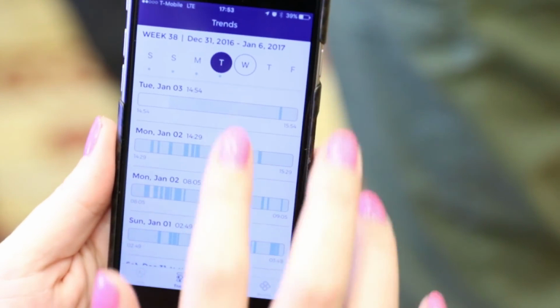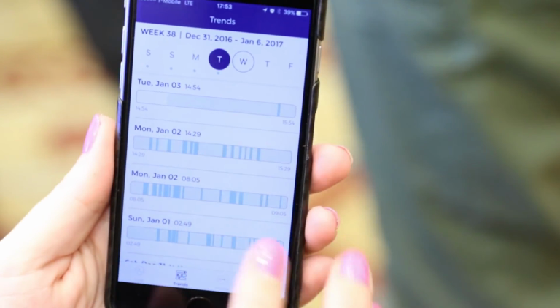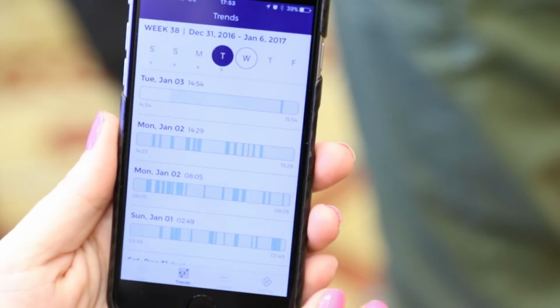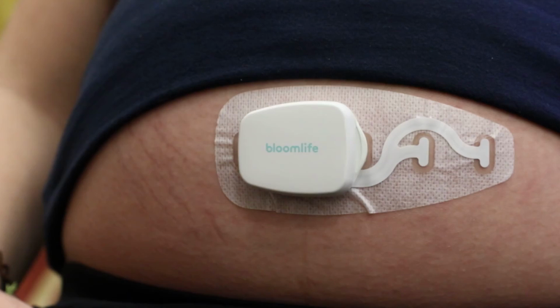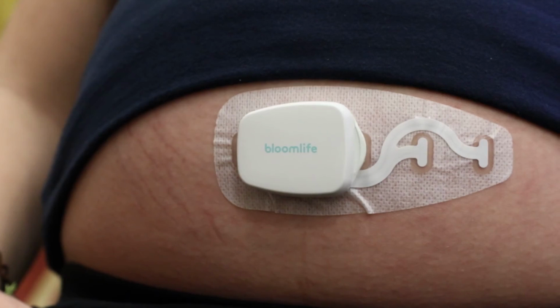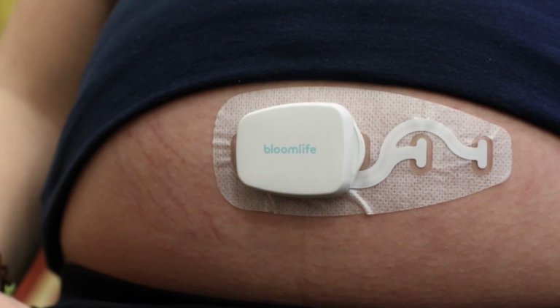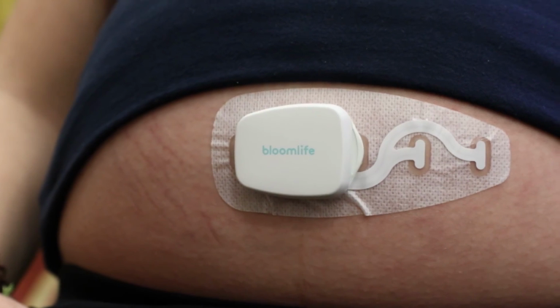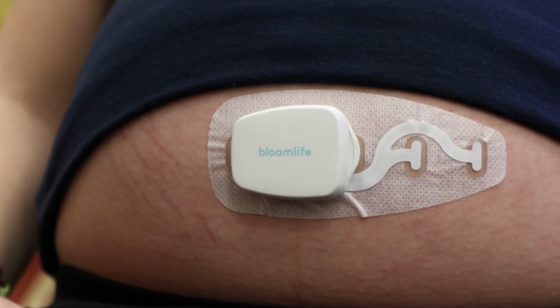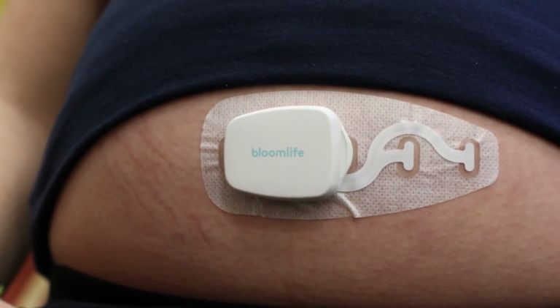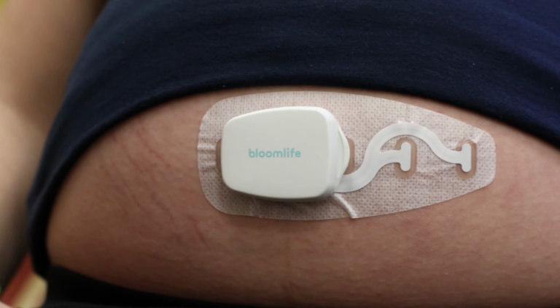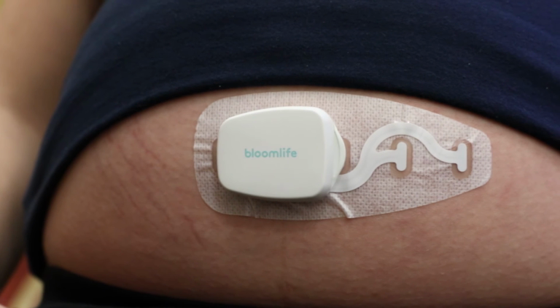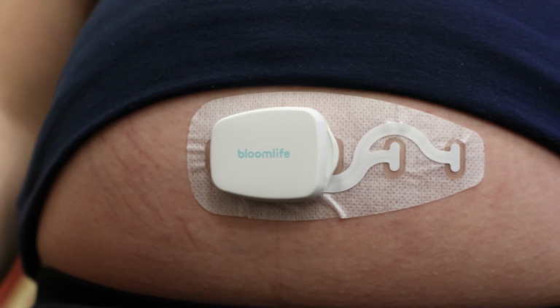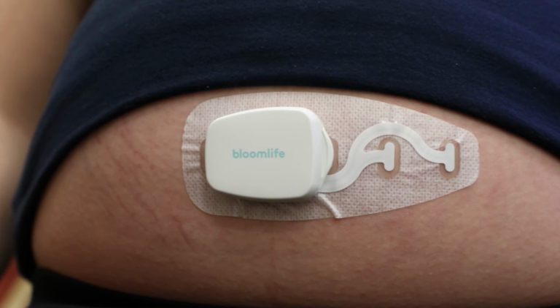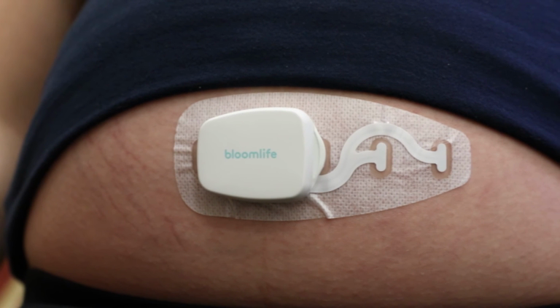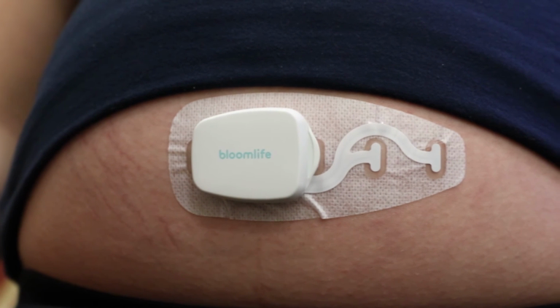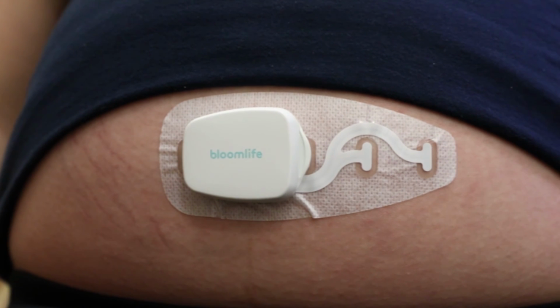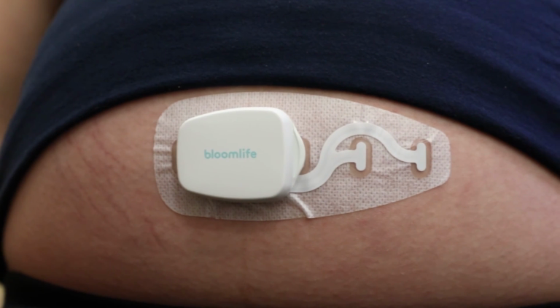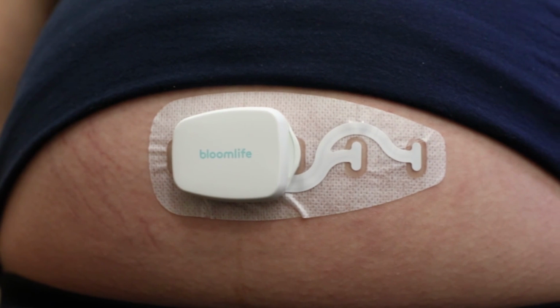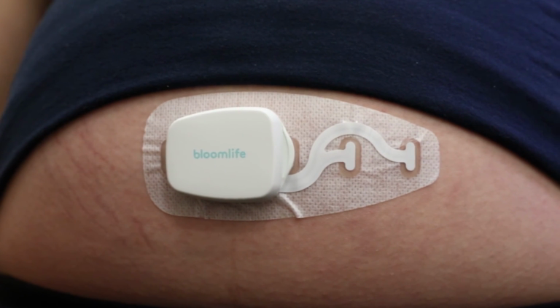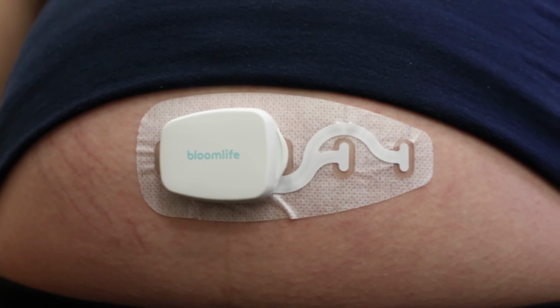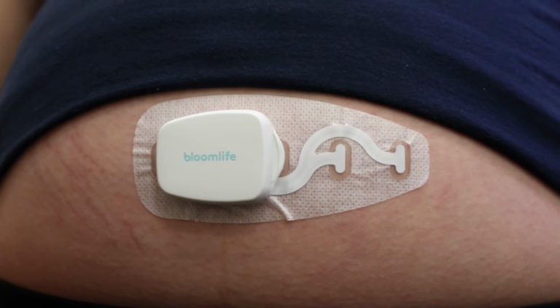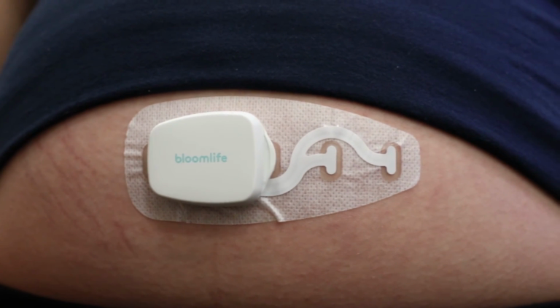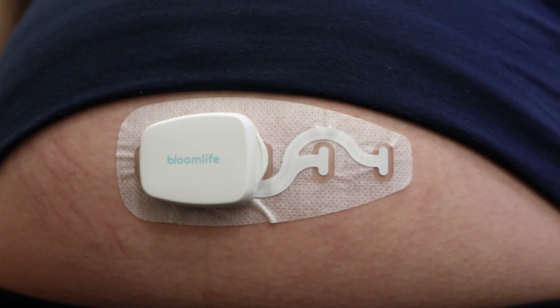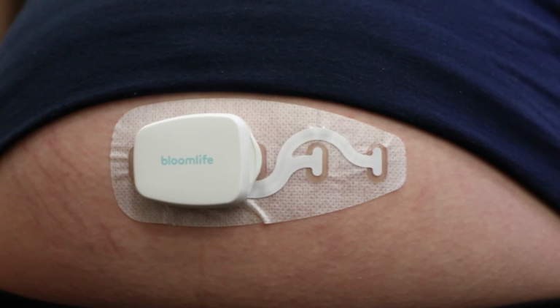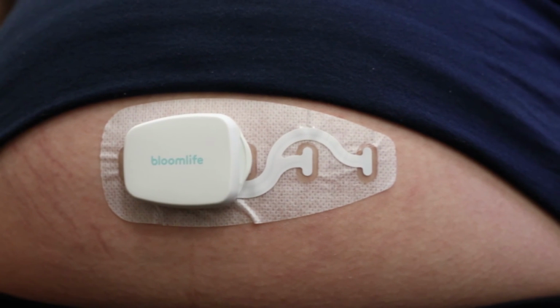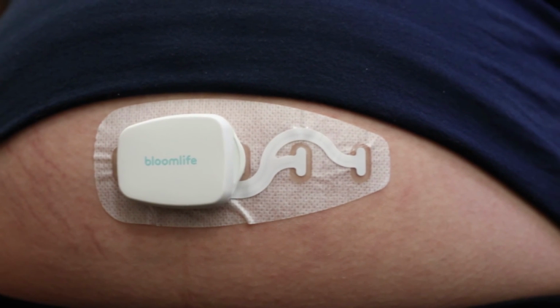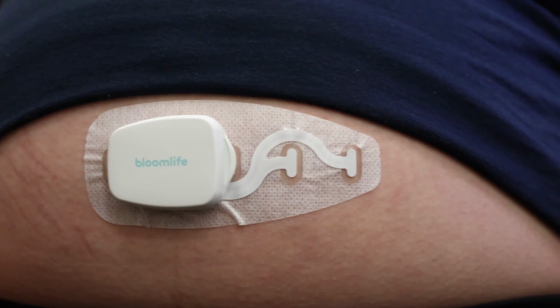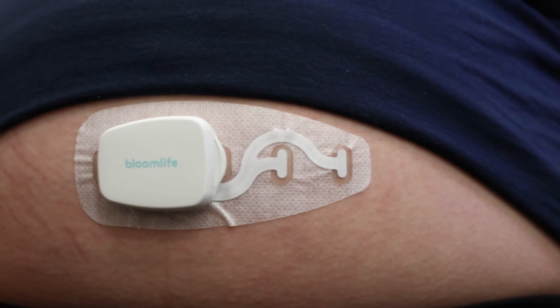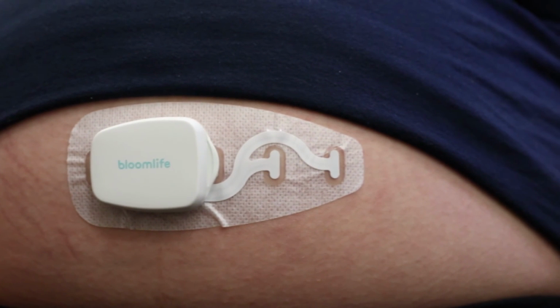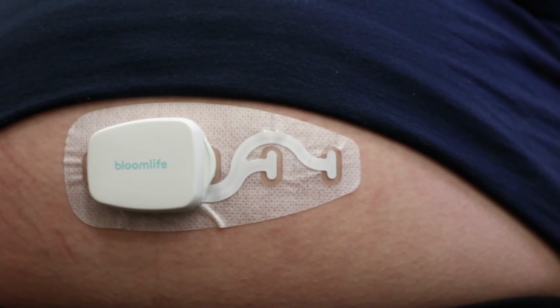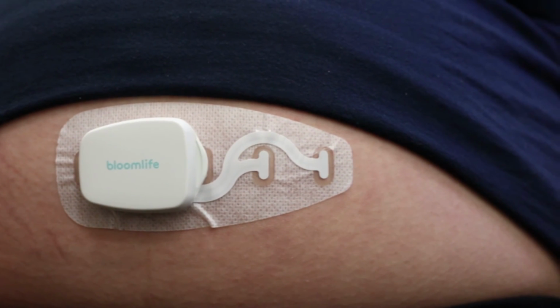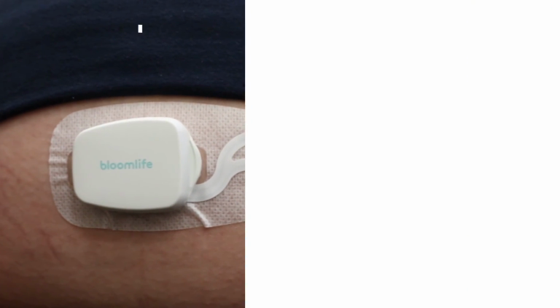For Tom's Guide, I'm Althea Chang. For more on wearable devices and other consumer tech, check out tomsguide.com.